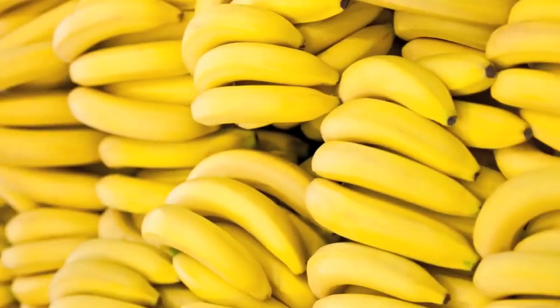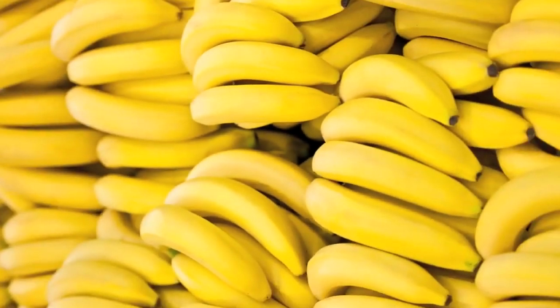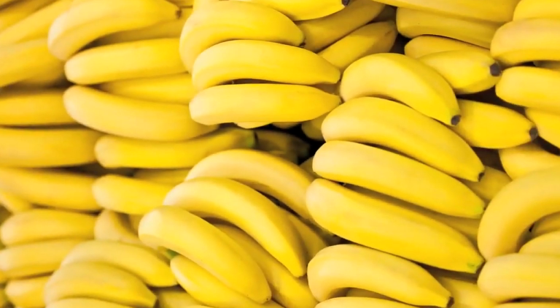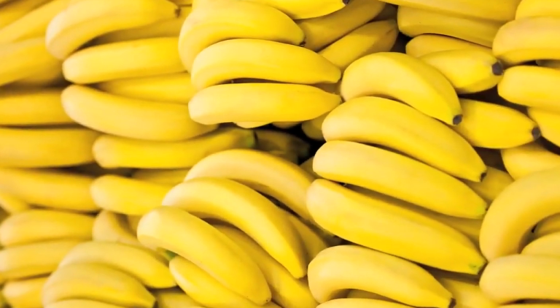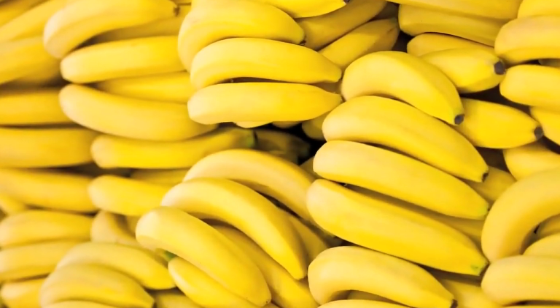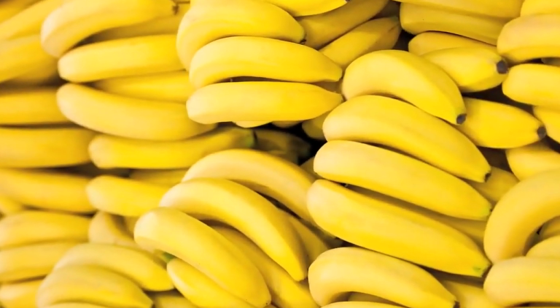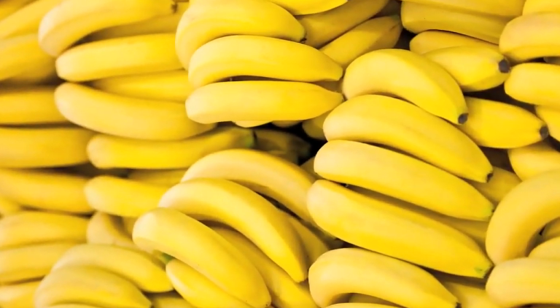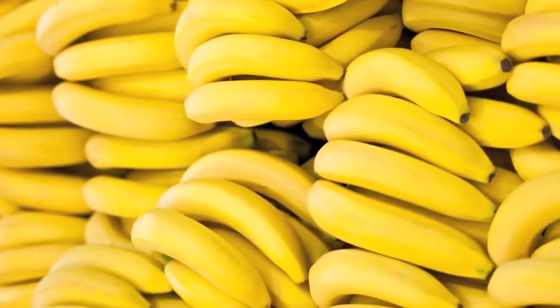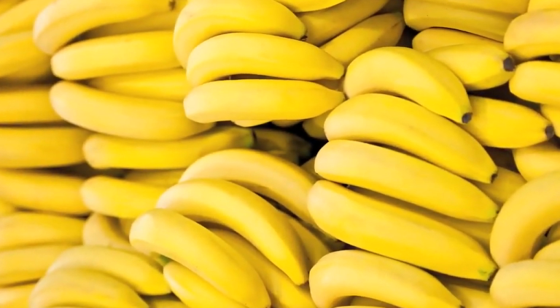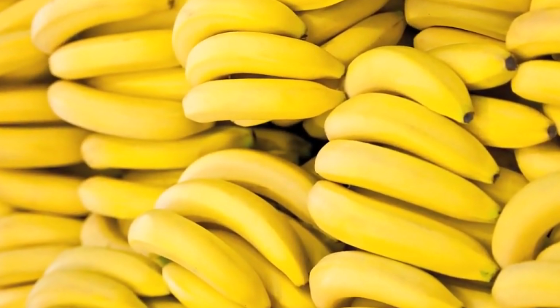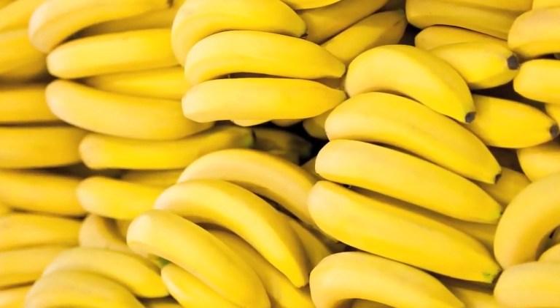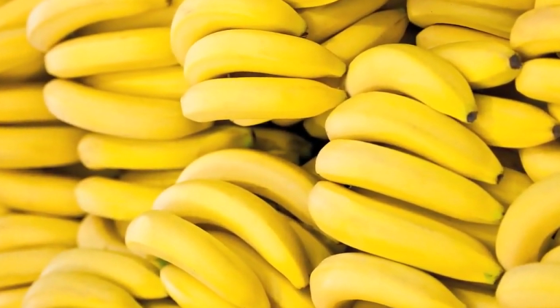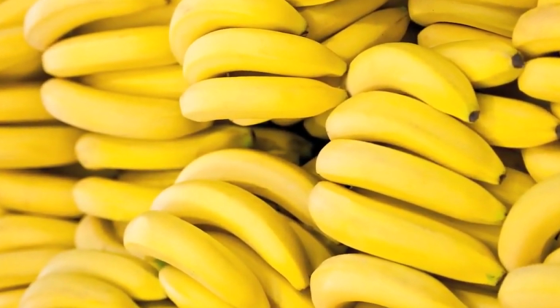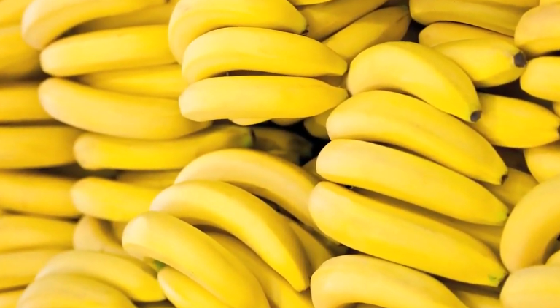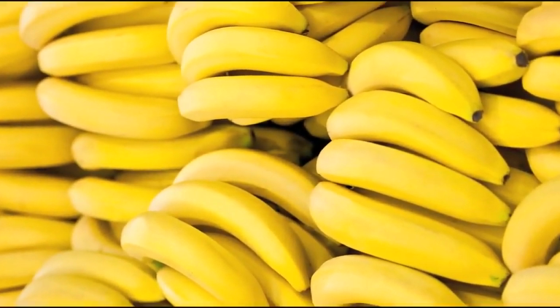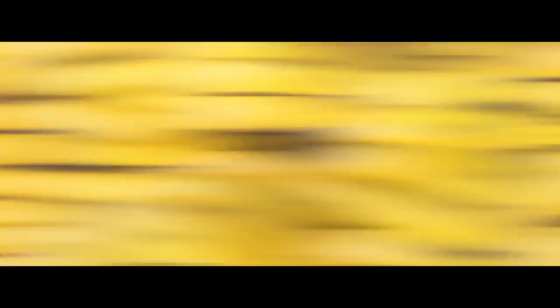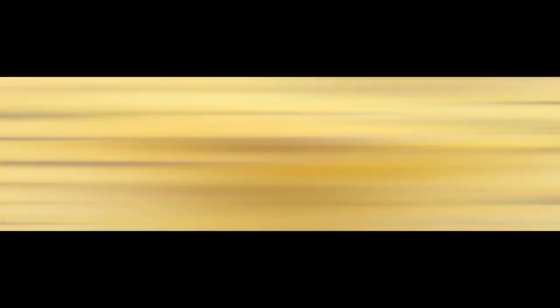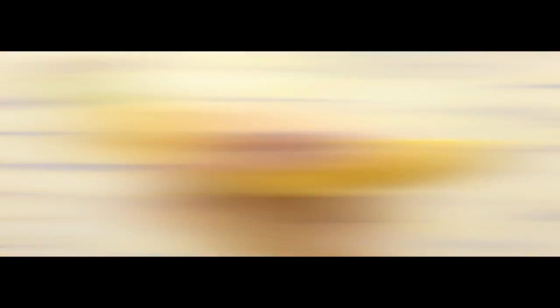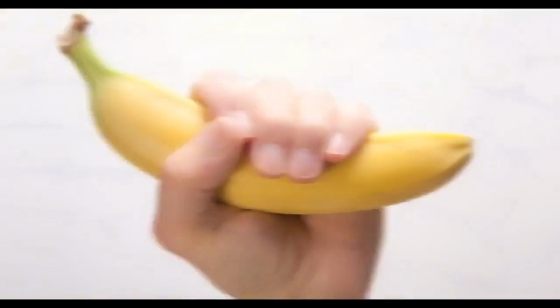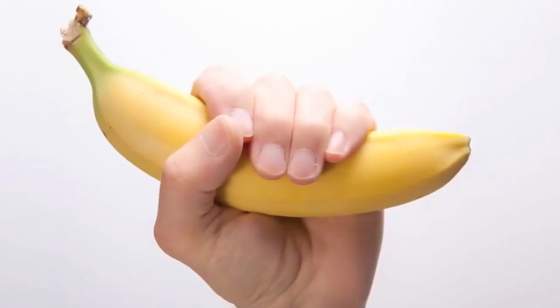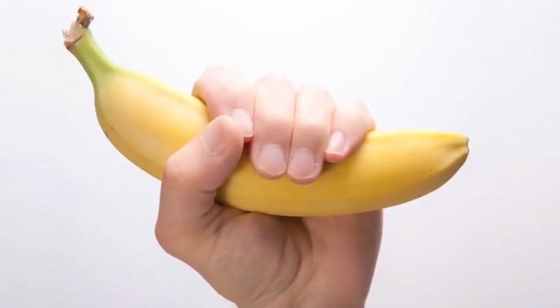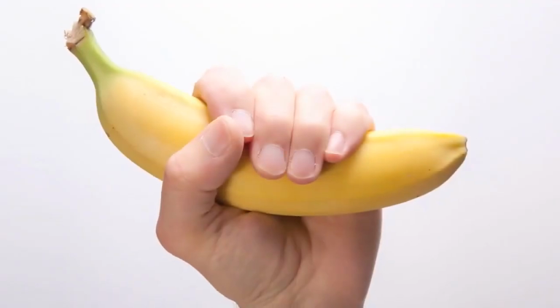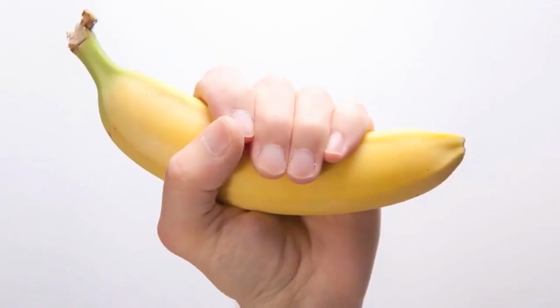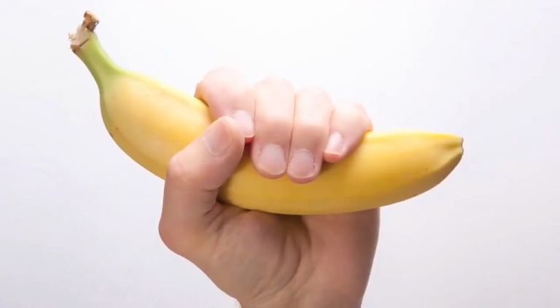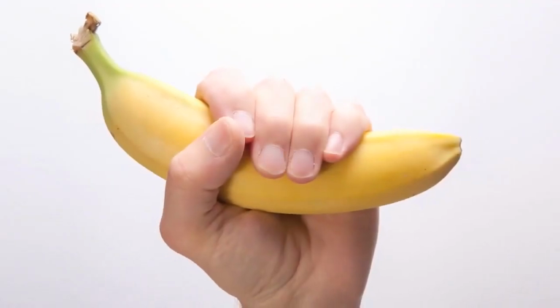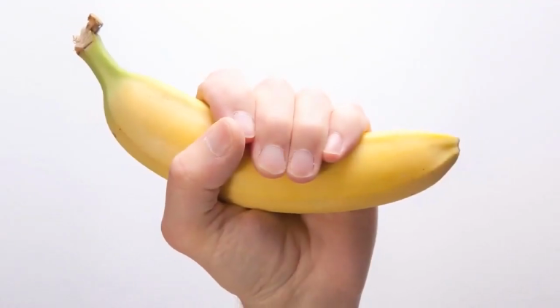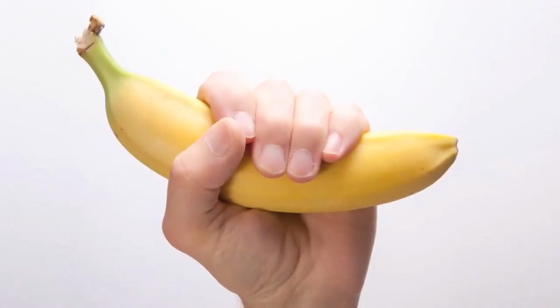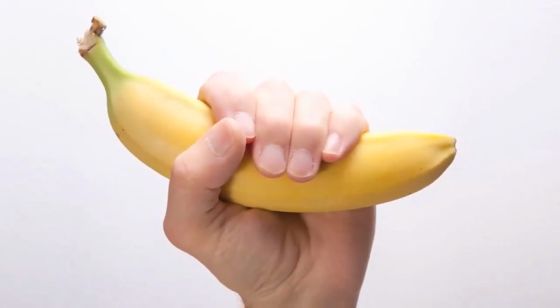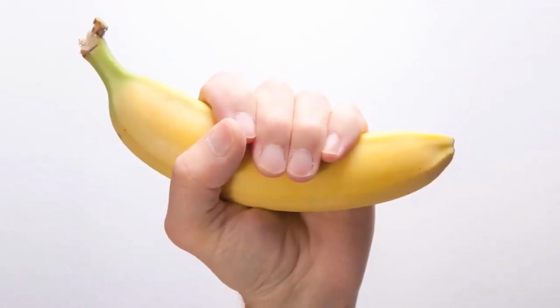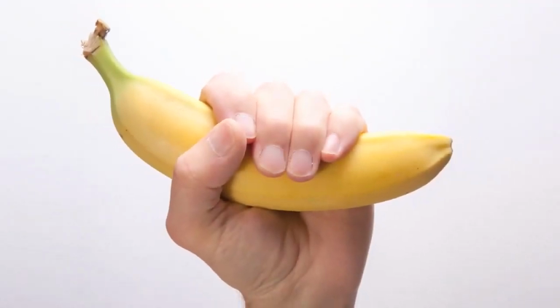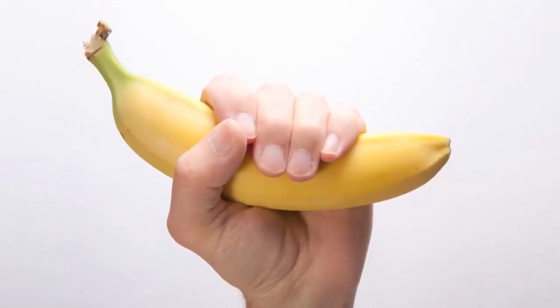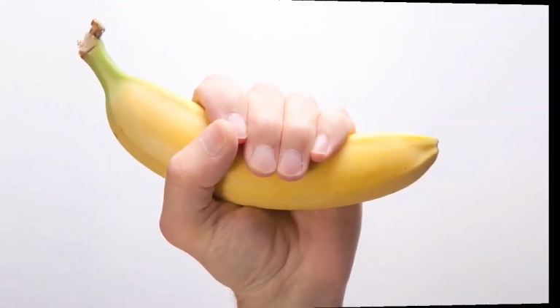Banana also fights the harmful effects of excessive acid production. If you detect any symptoms of acidity, eat a ripe banana.